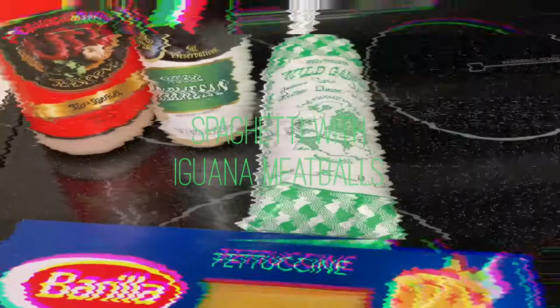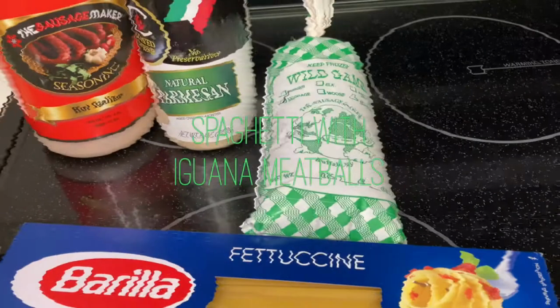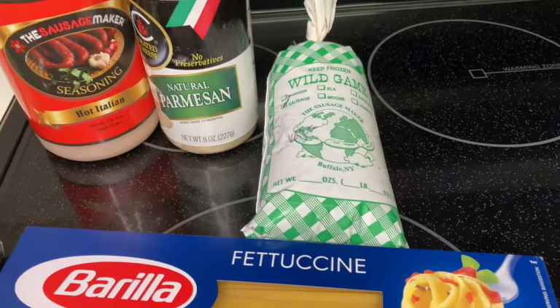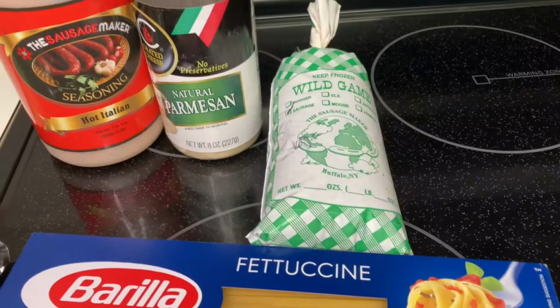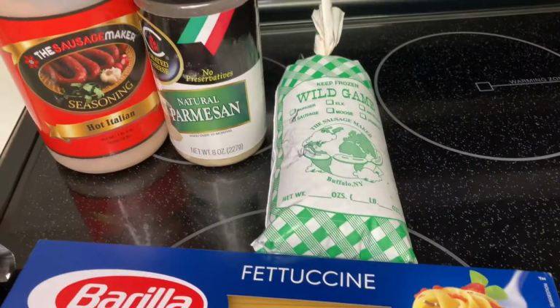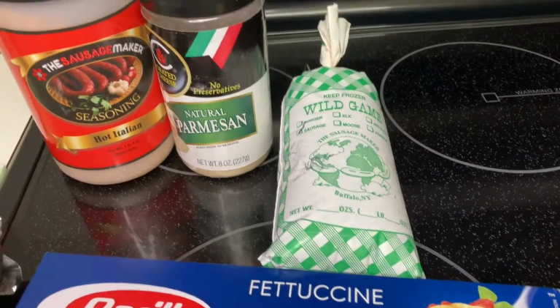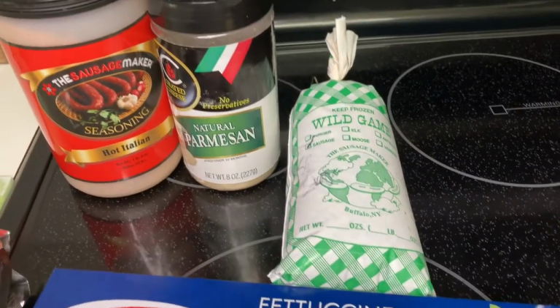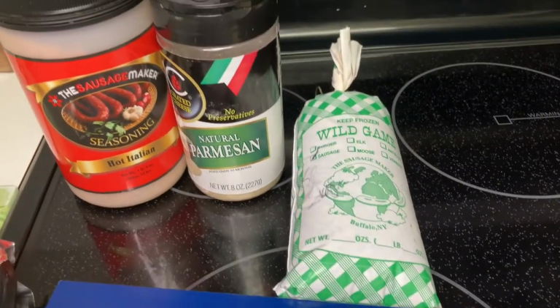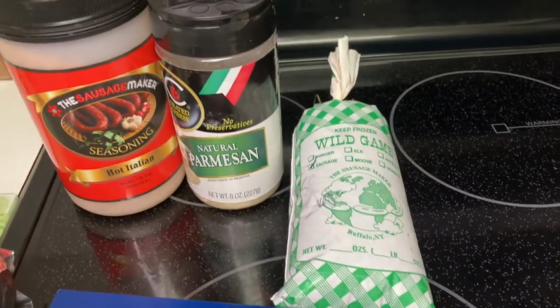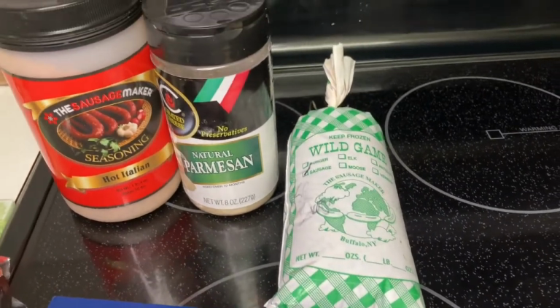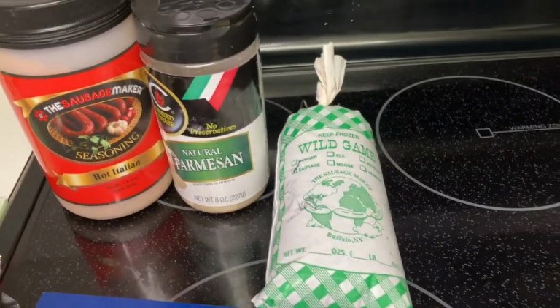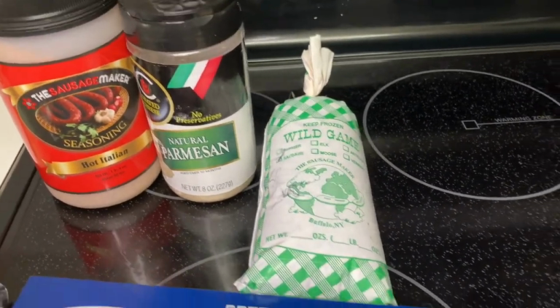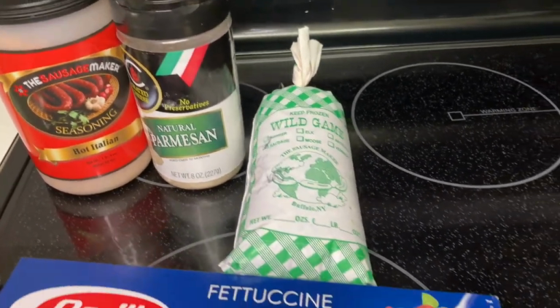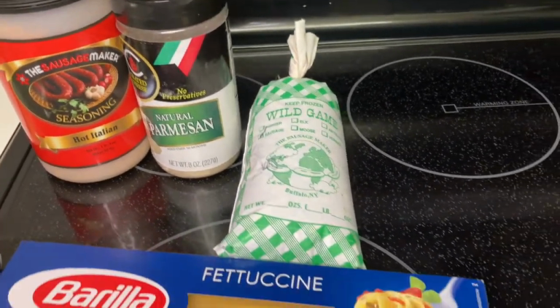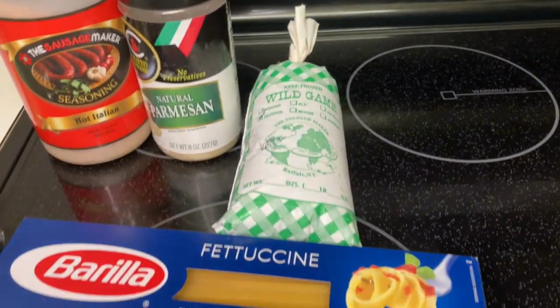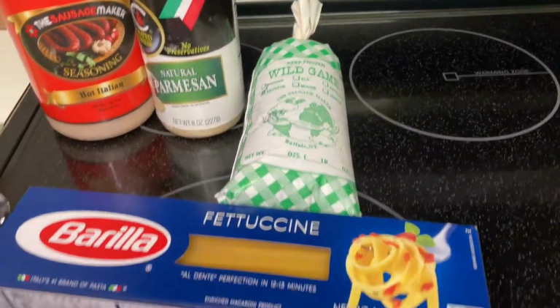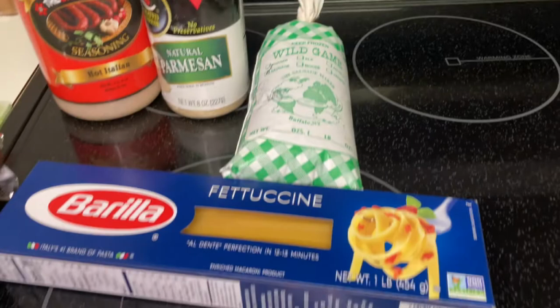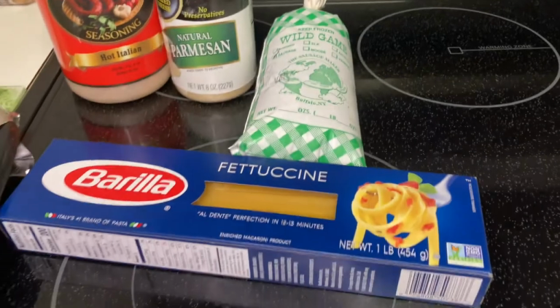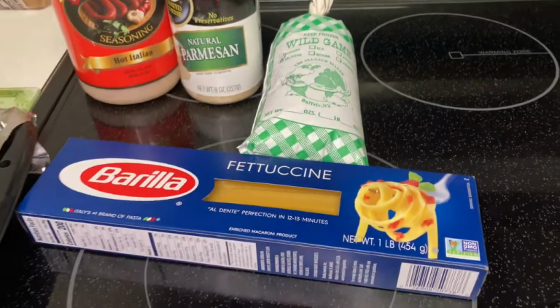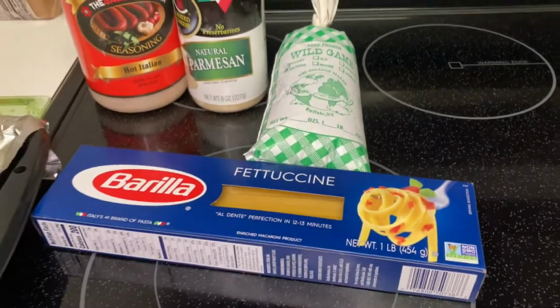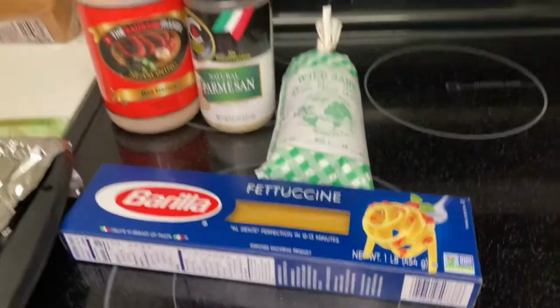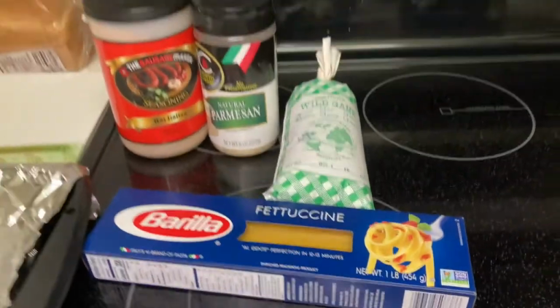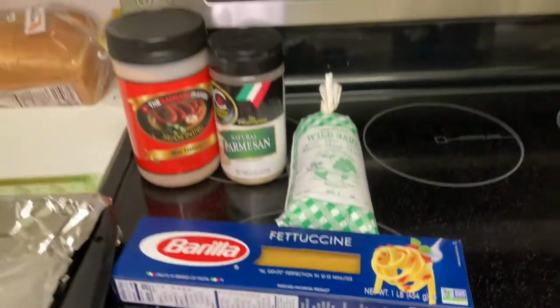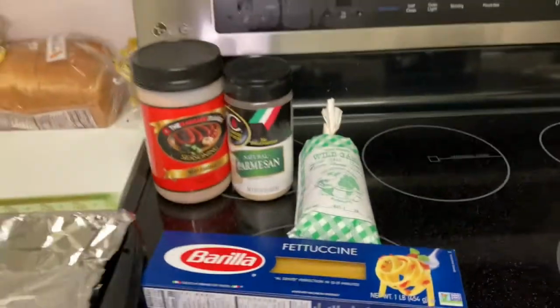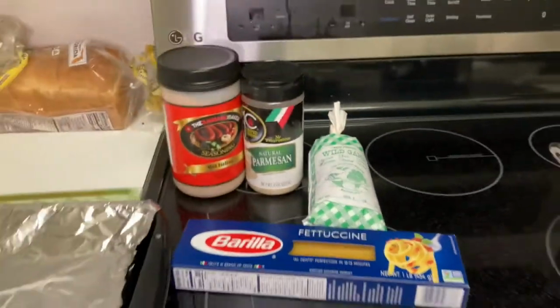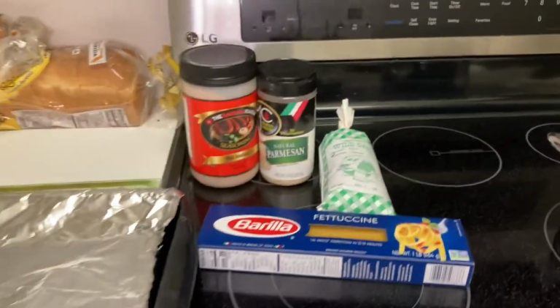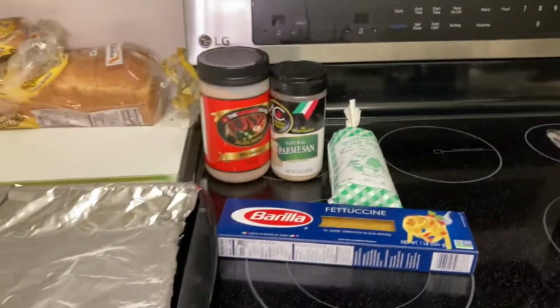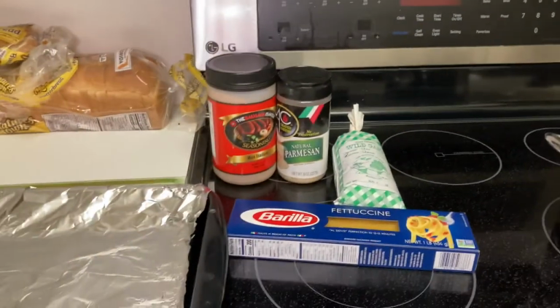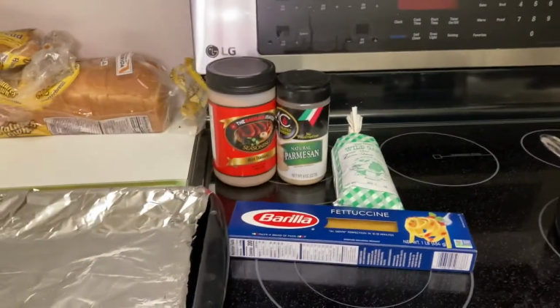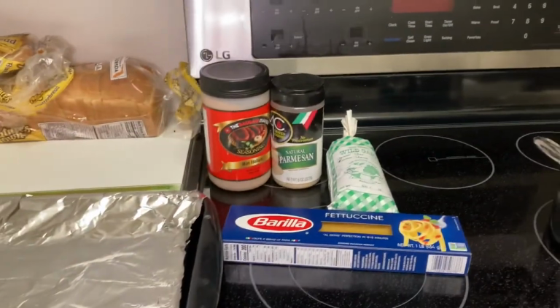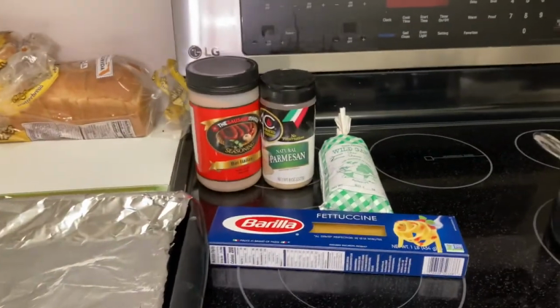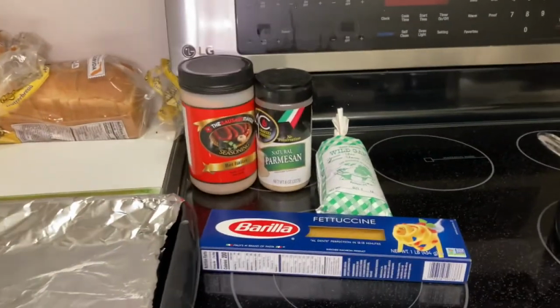What do we have here? Iguana meatballs with spaghetti. Let's get it.